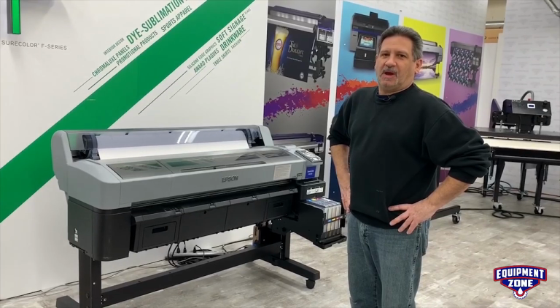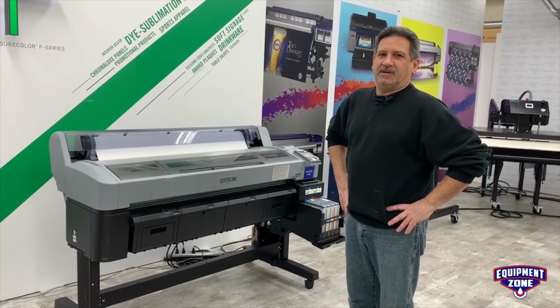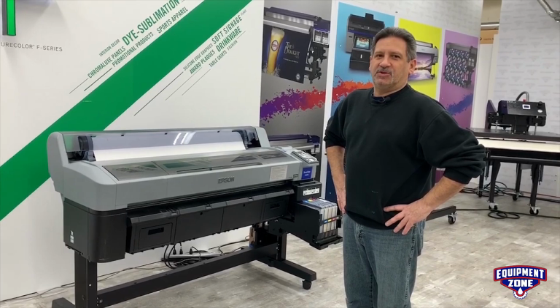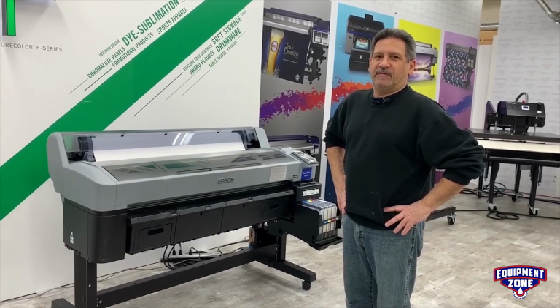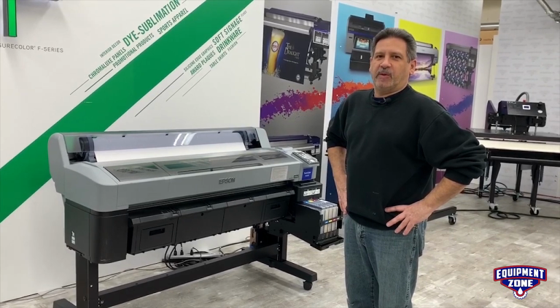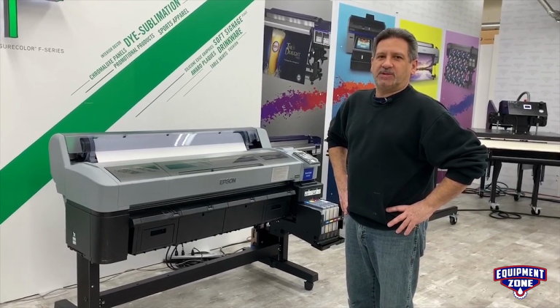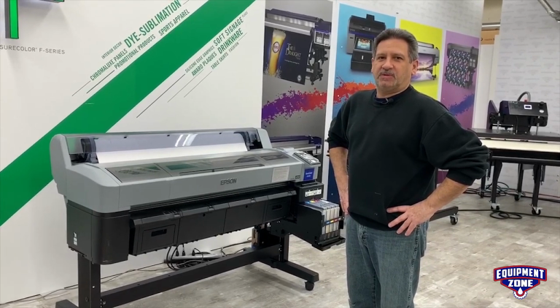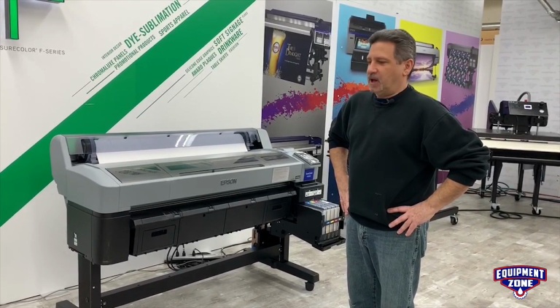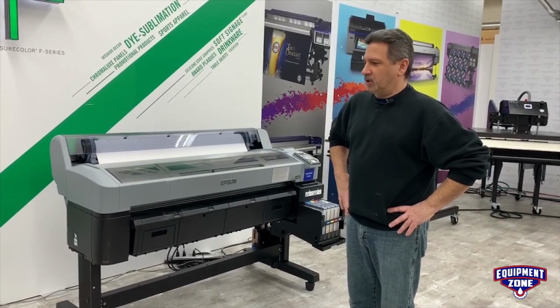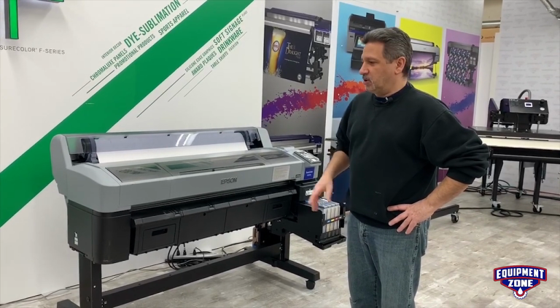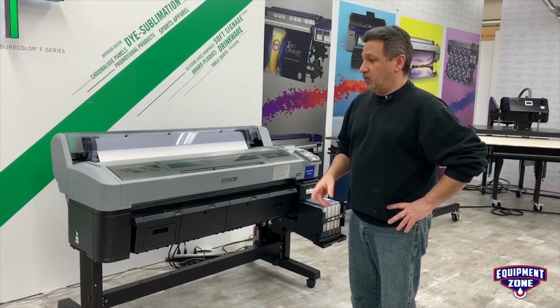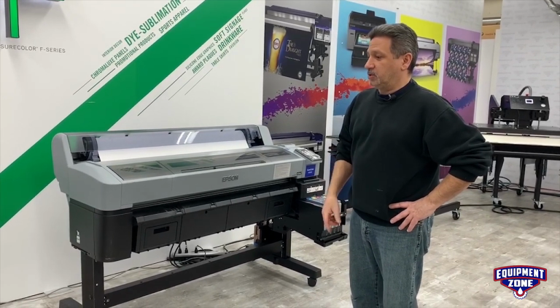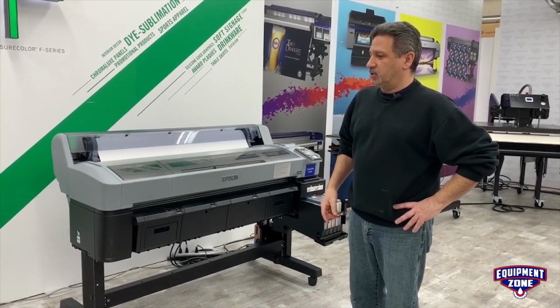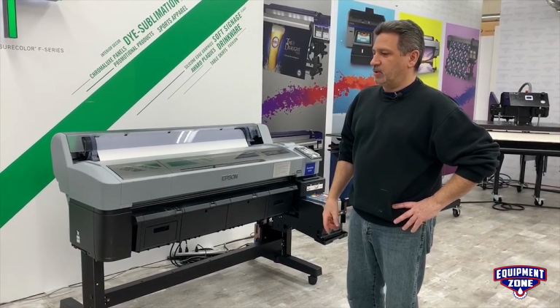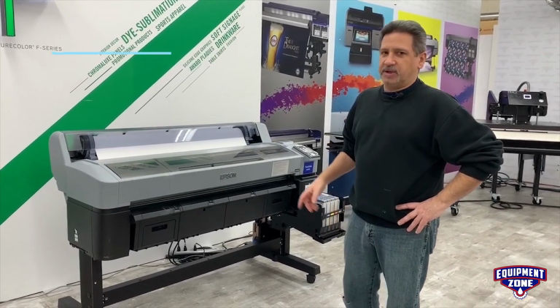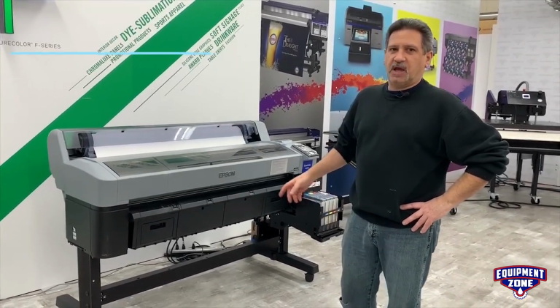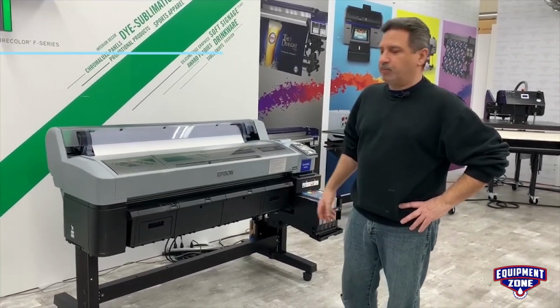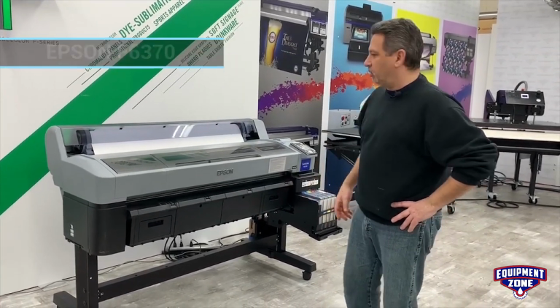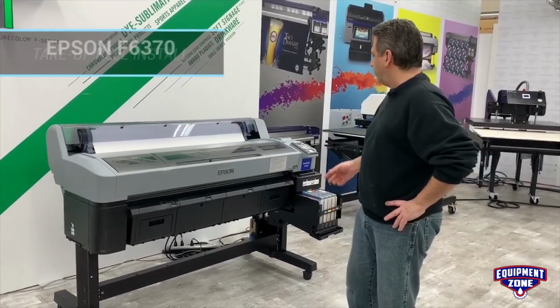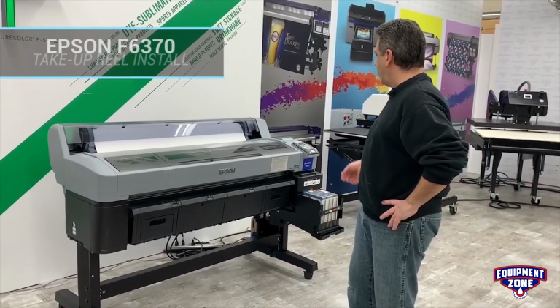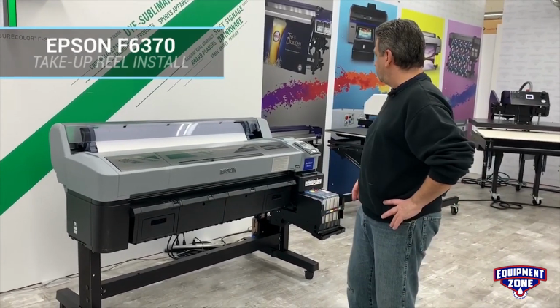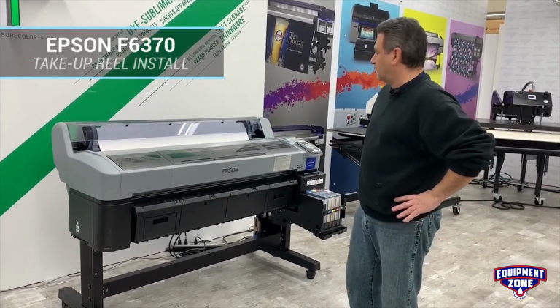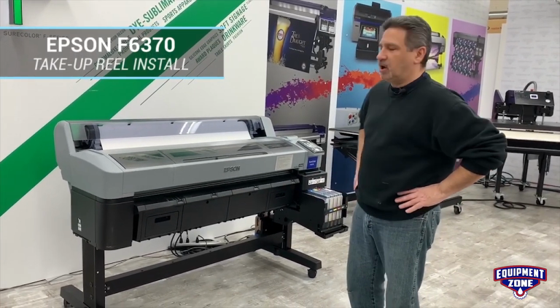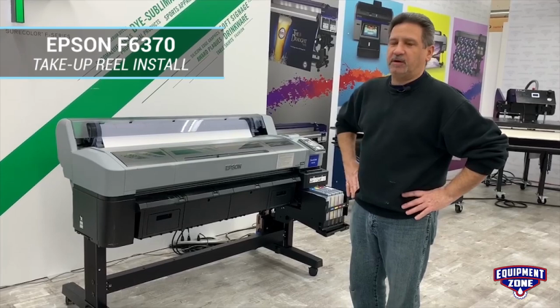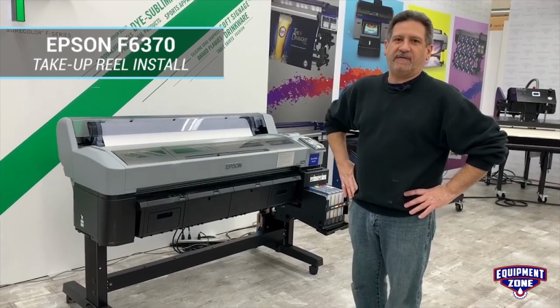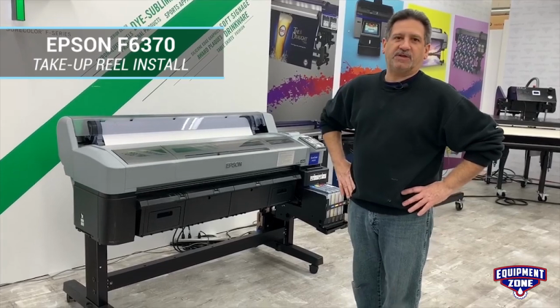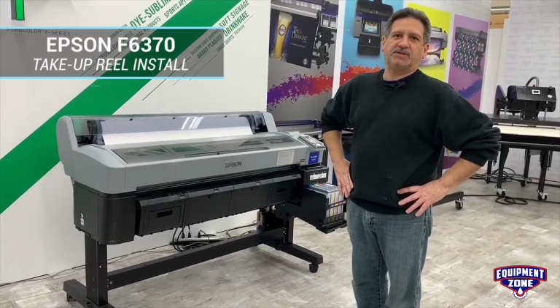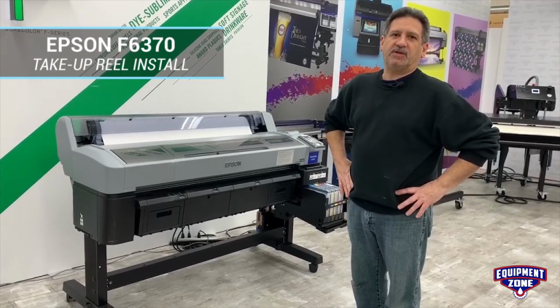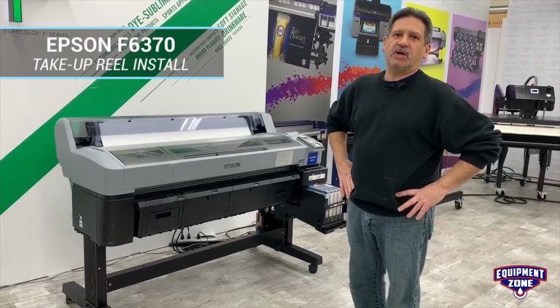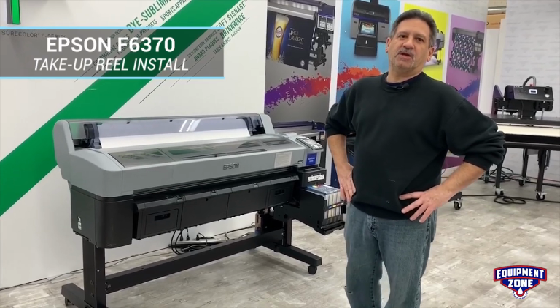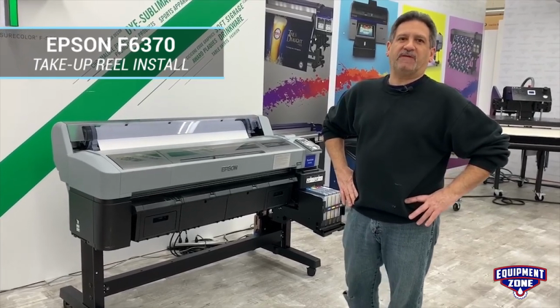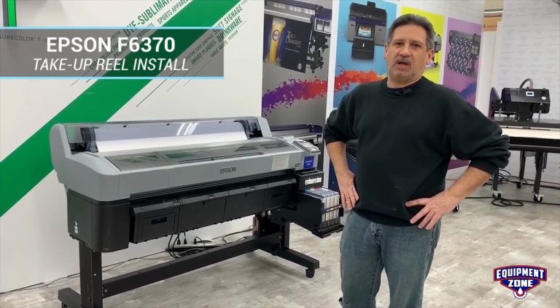Hi, this is Joe from Equipment Zone. Today I'm going to show you how to assemble the take-up reel for the Epson Surecolor F6370.